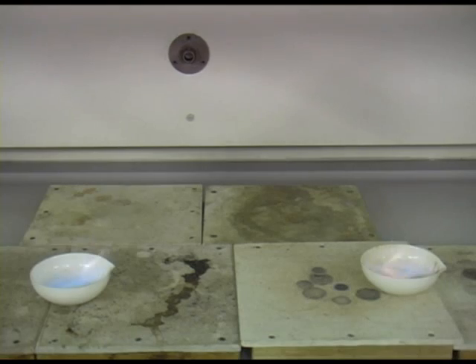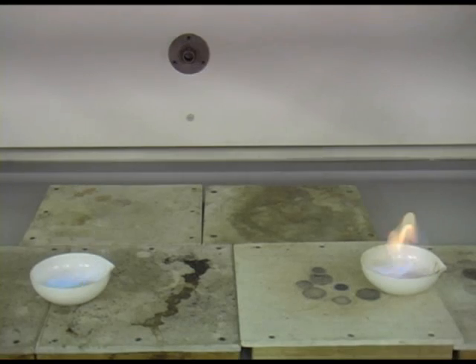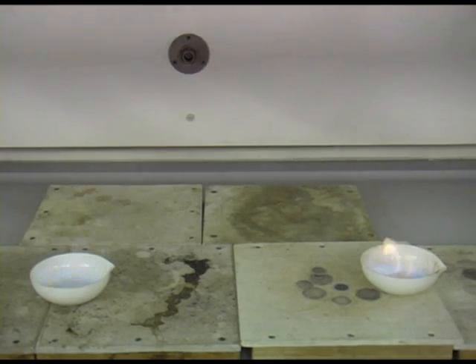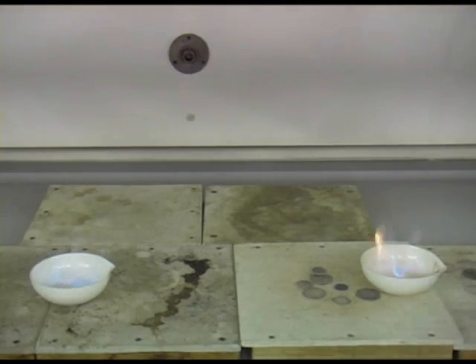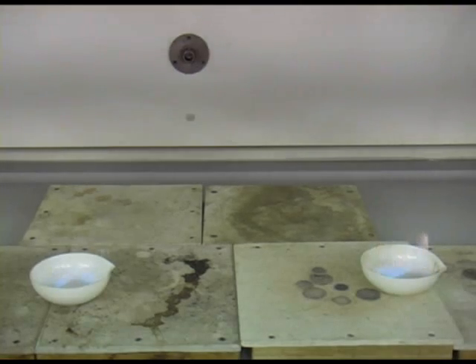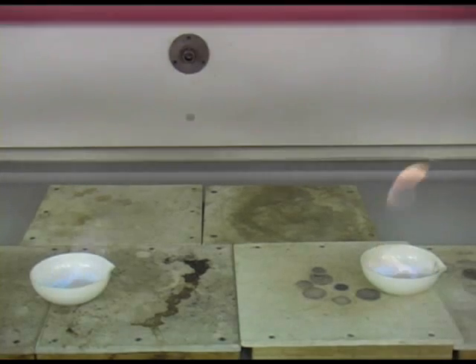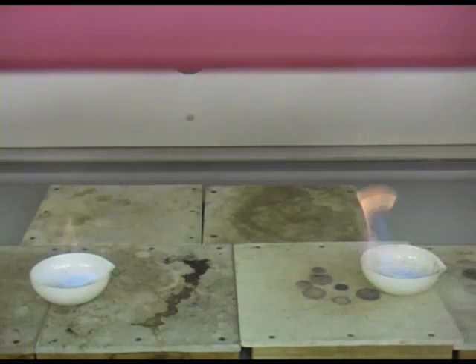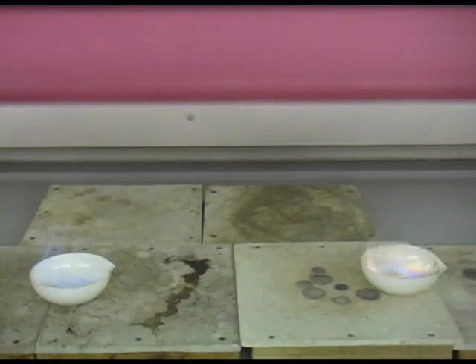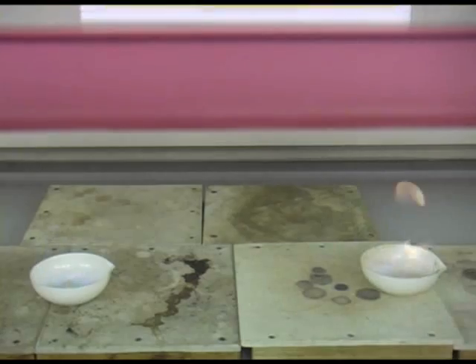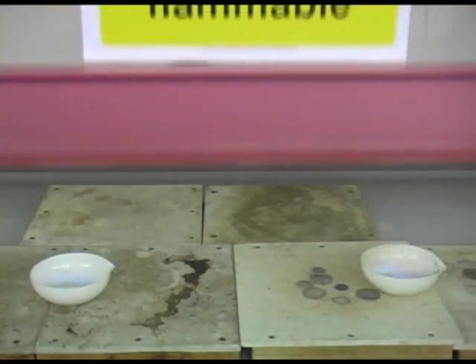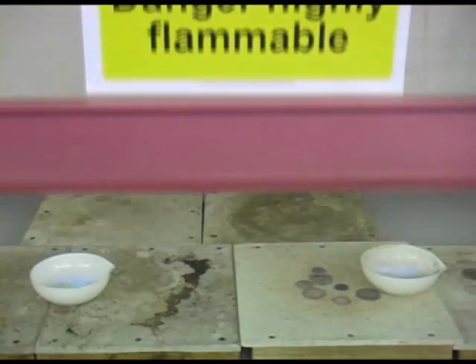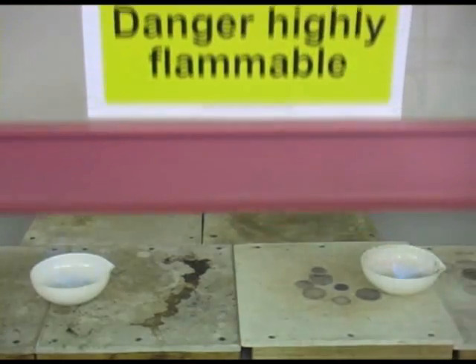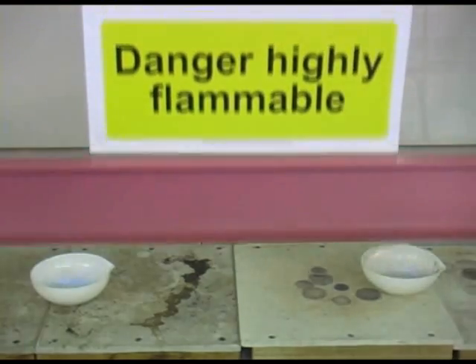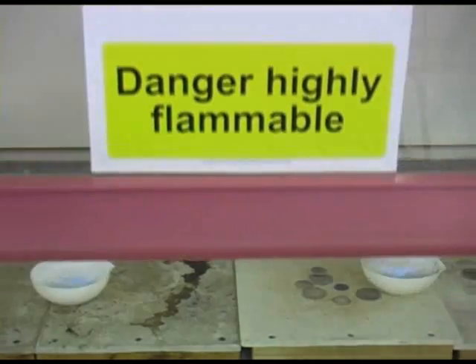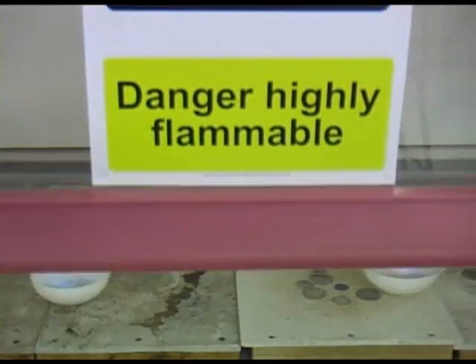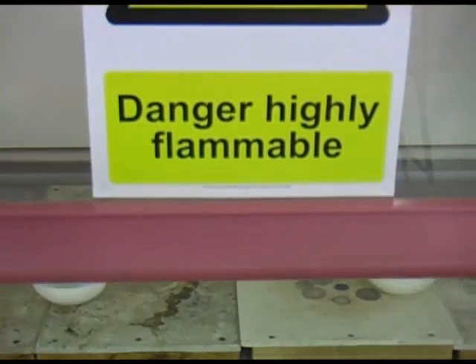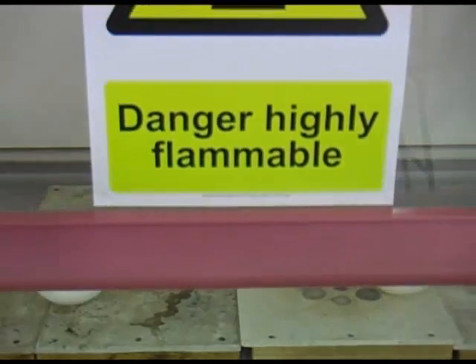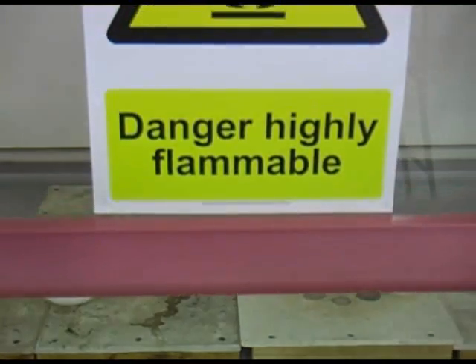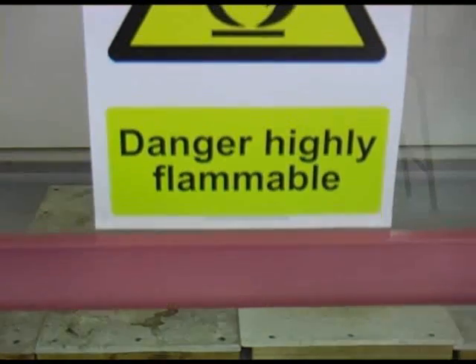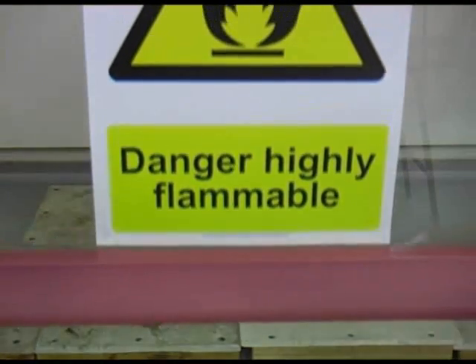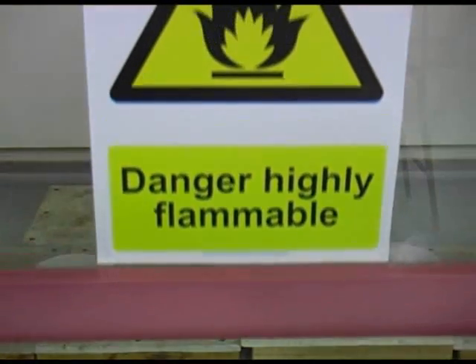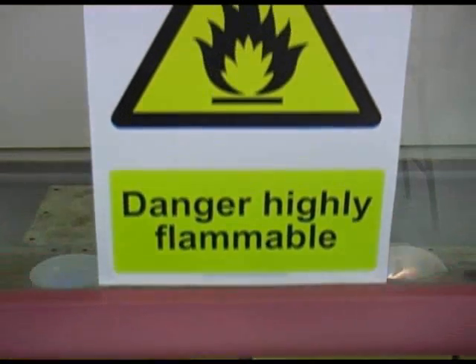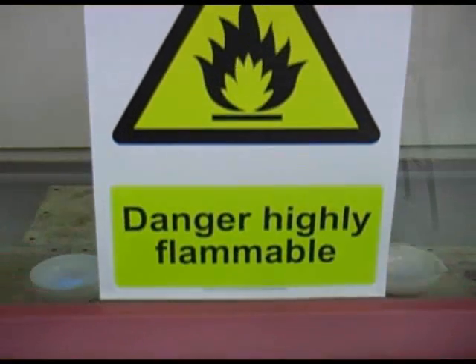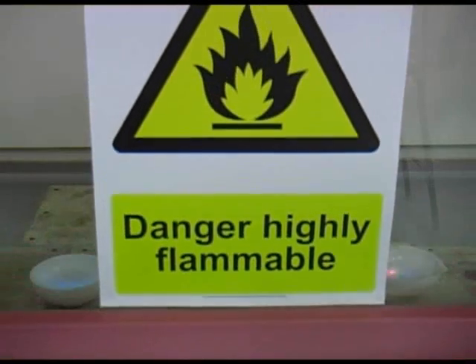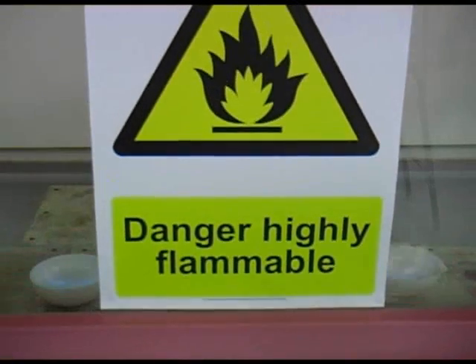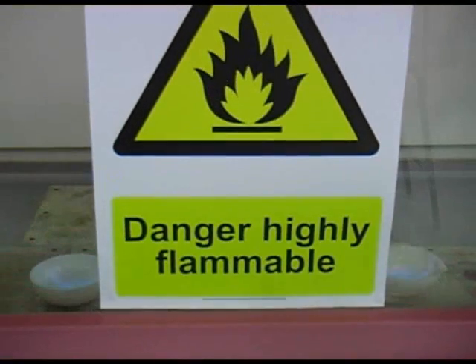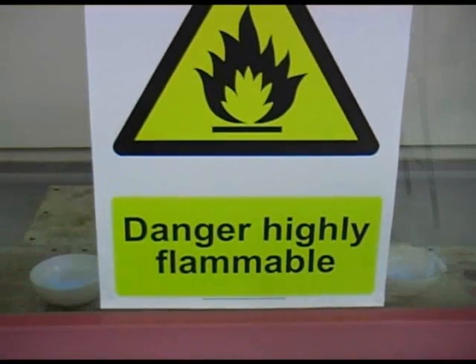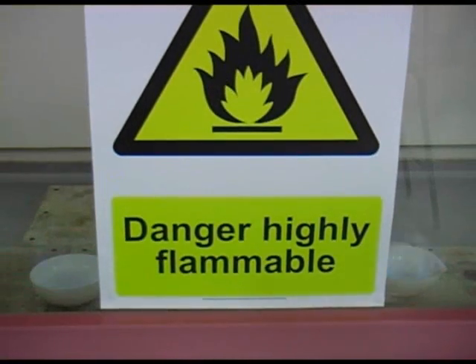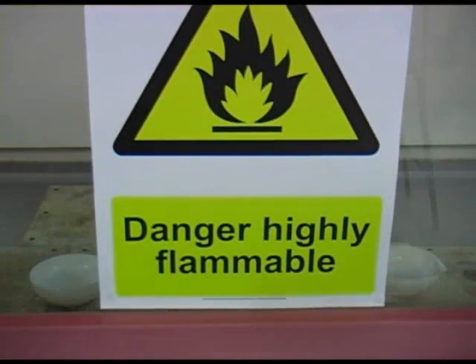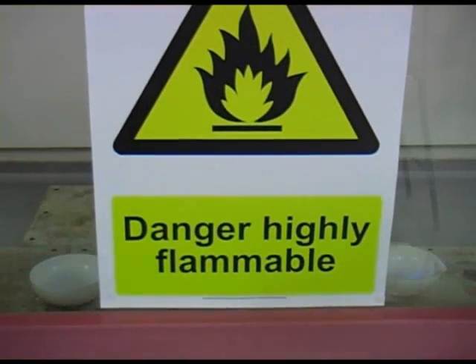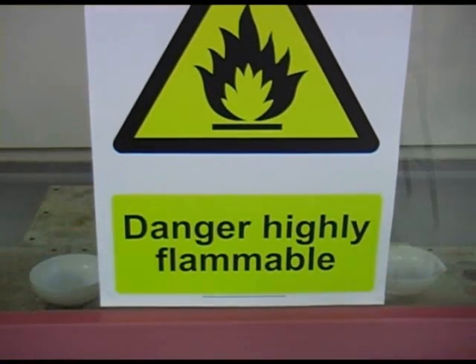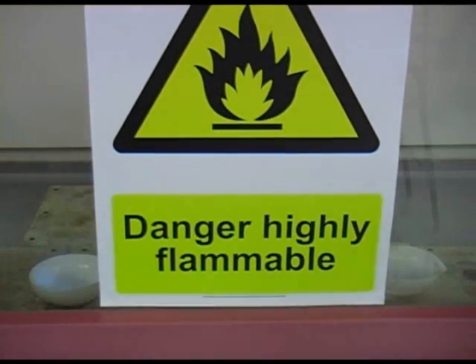The danger highly flammable sign is used to denote chemicals that can easily catch fire.